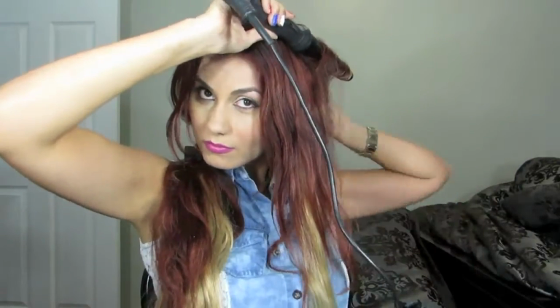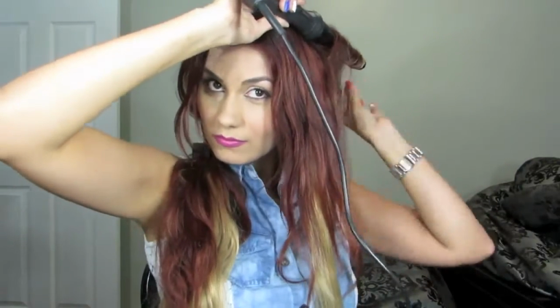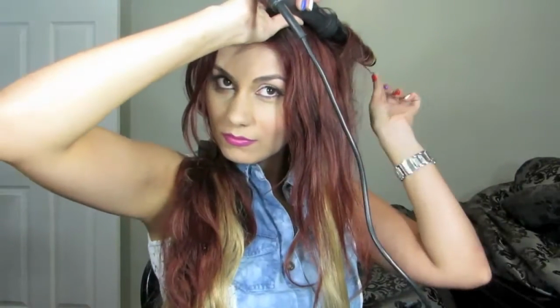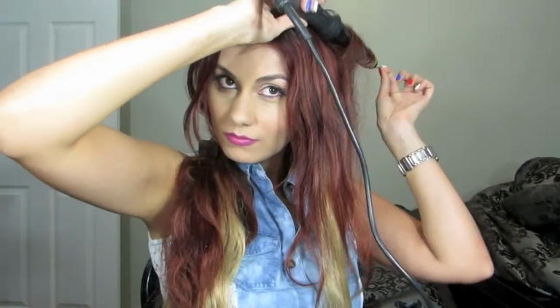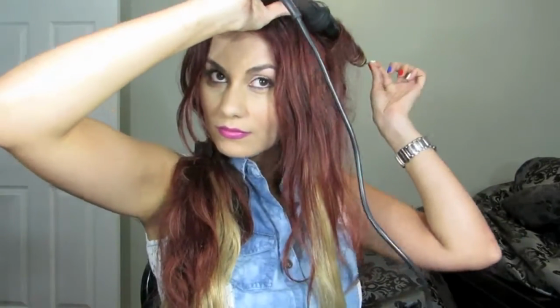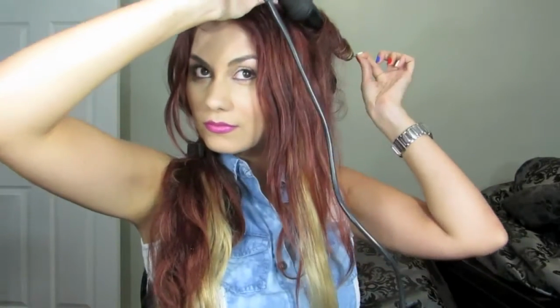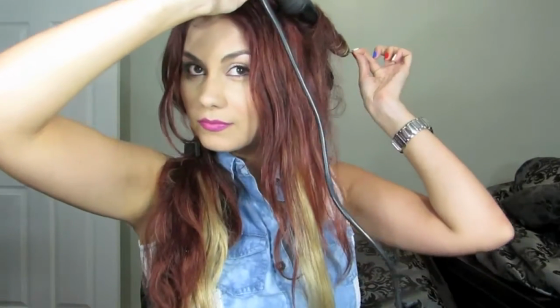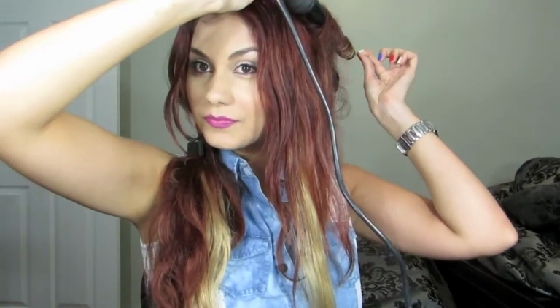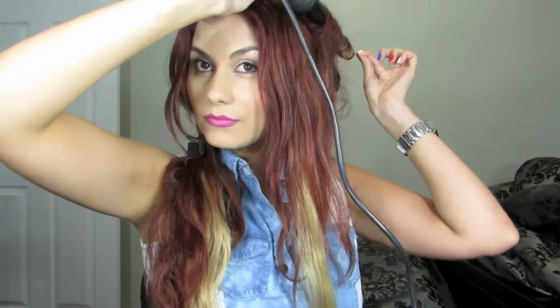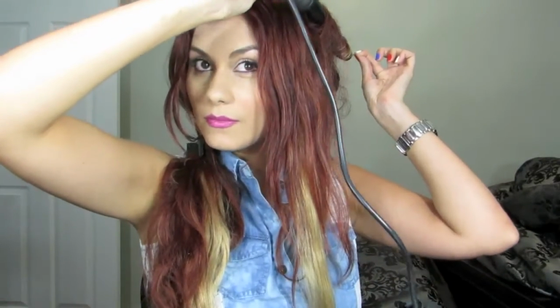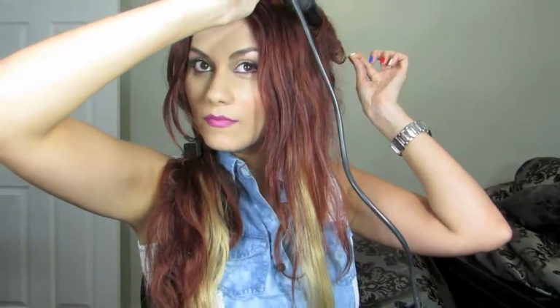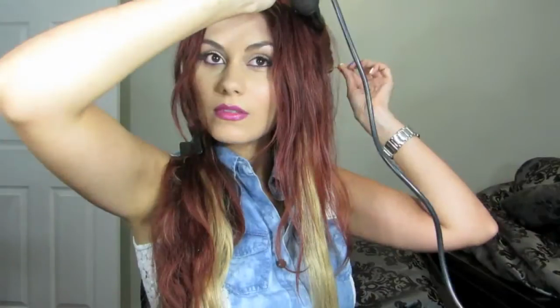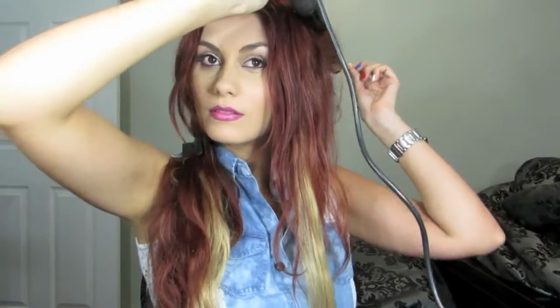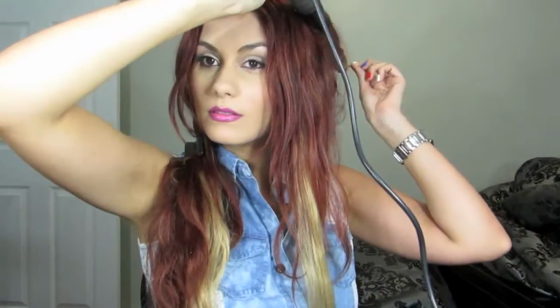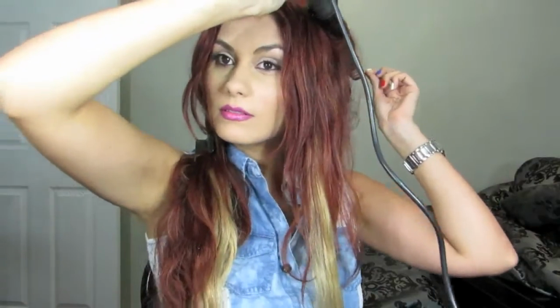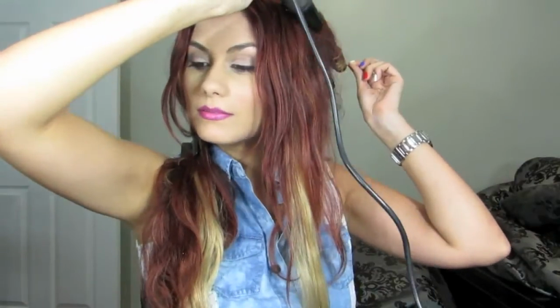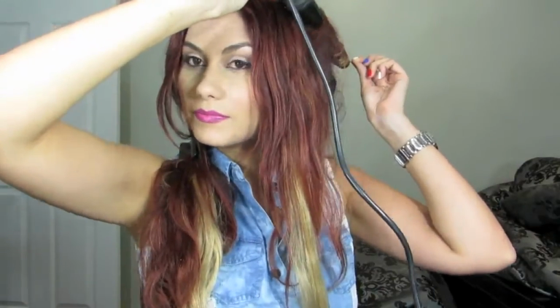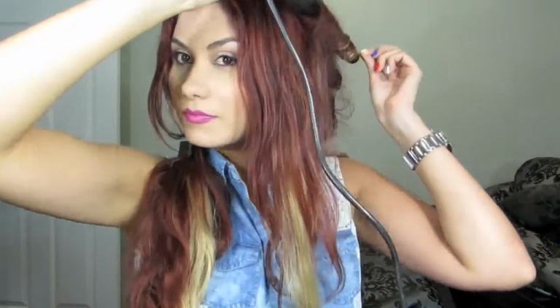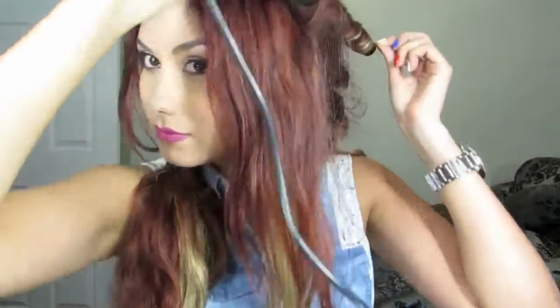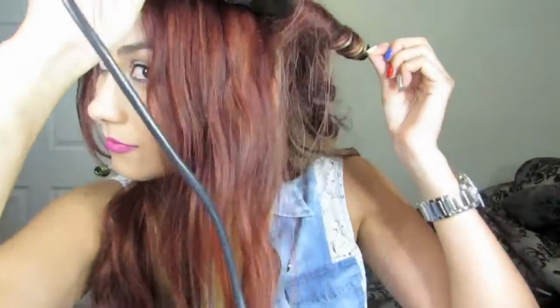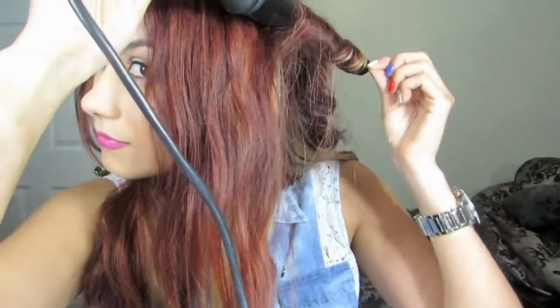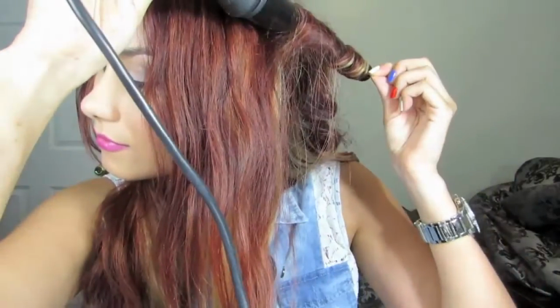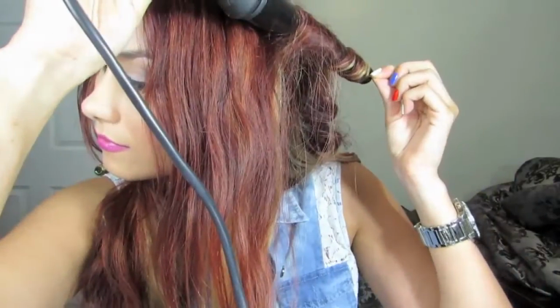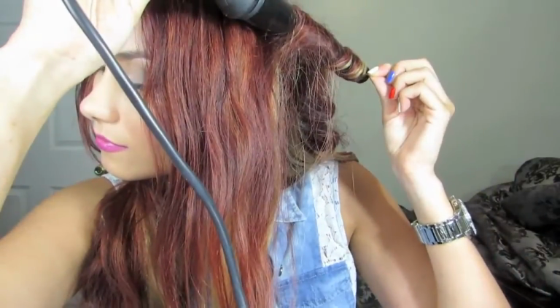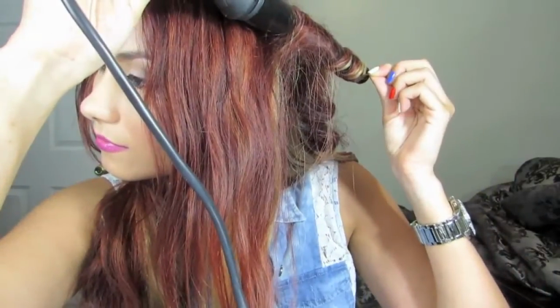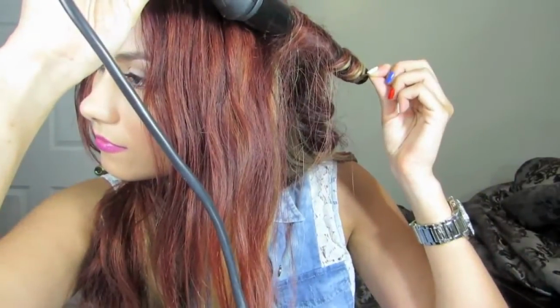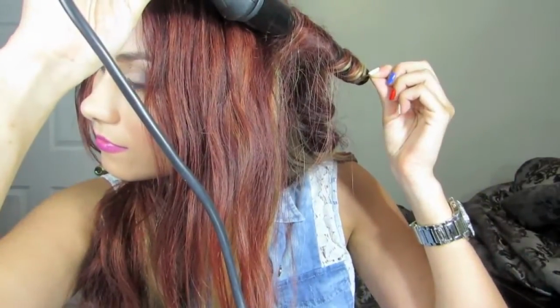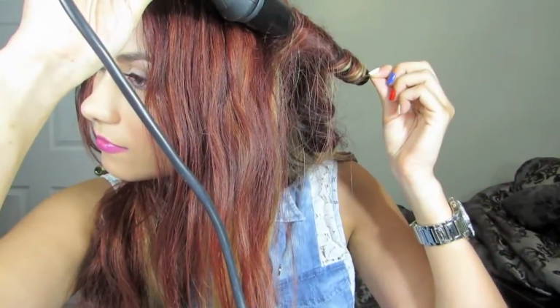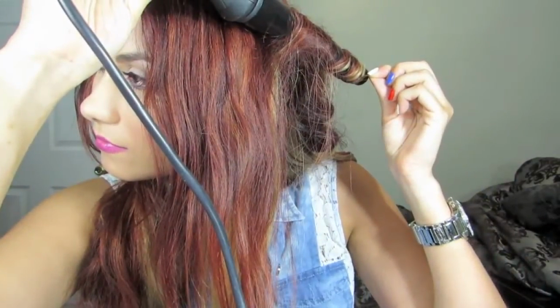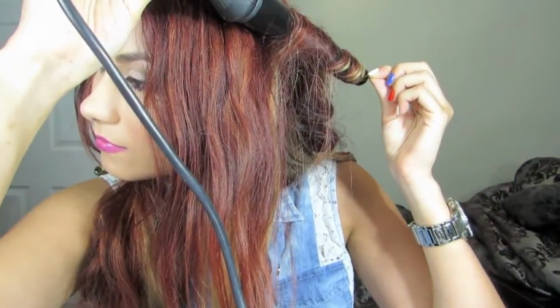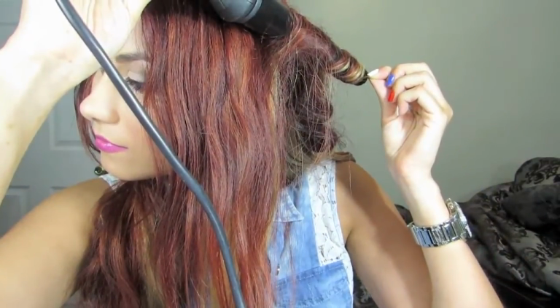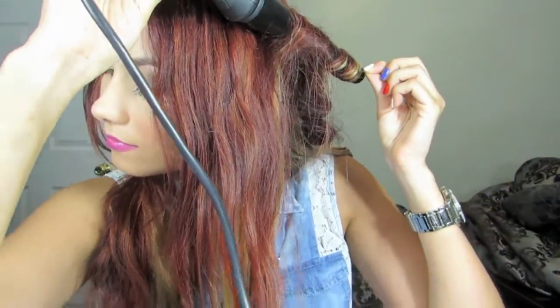You definitely want to make sure you get the ends as close to the wand as possible so you can get an even curl.